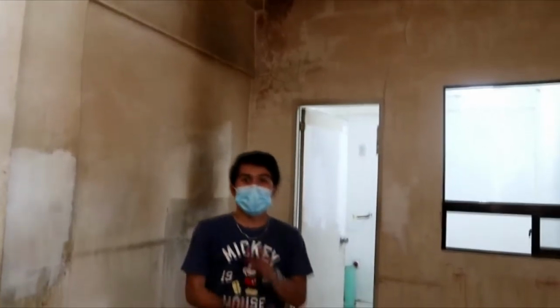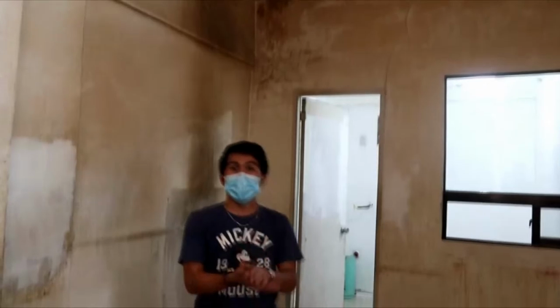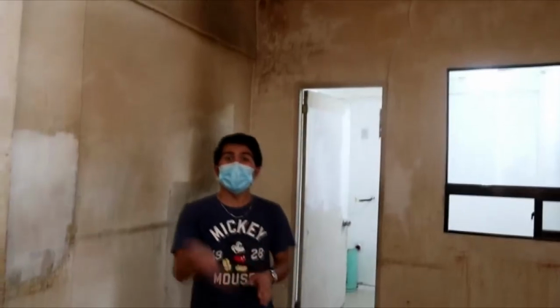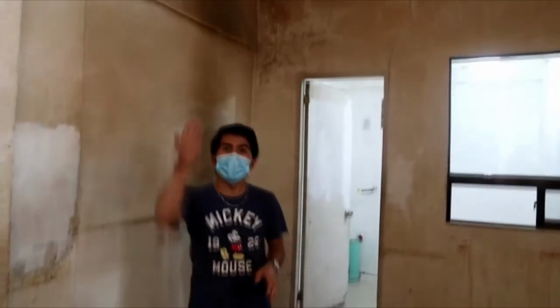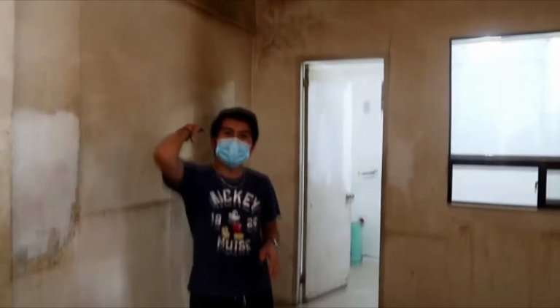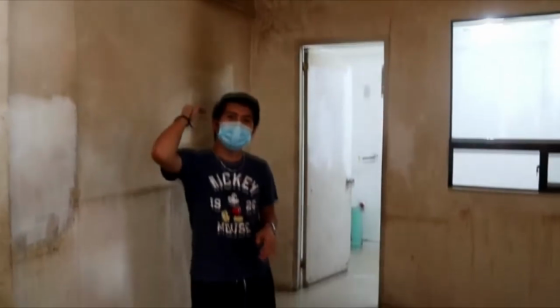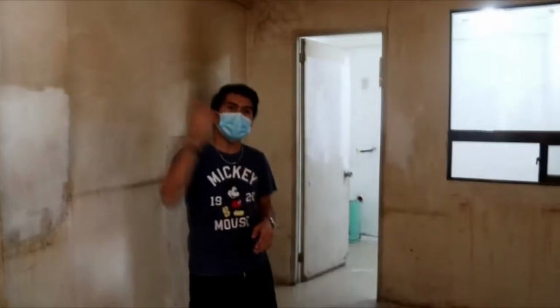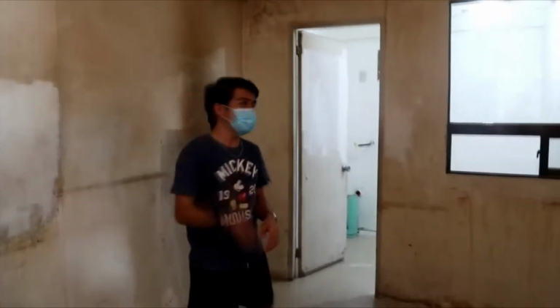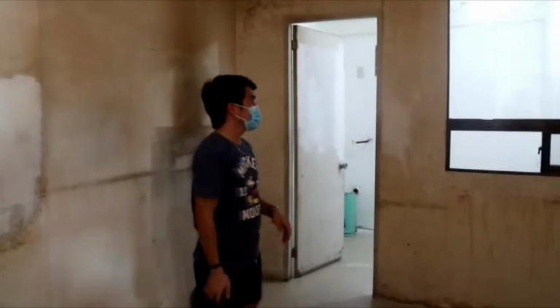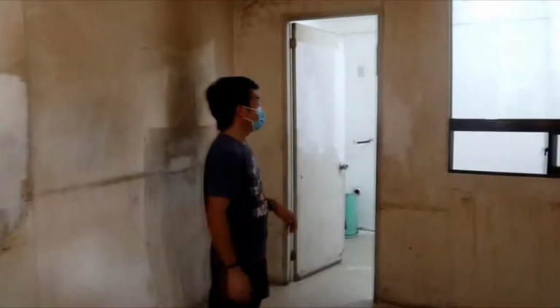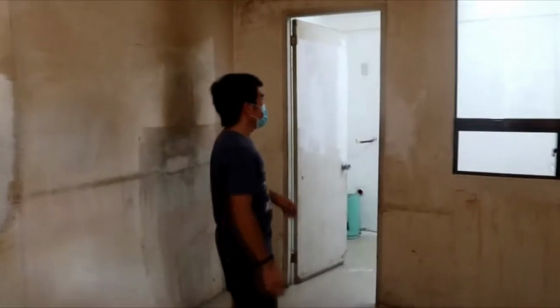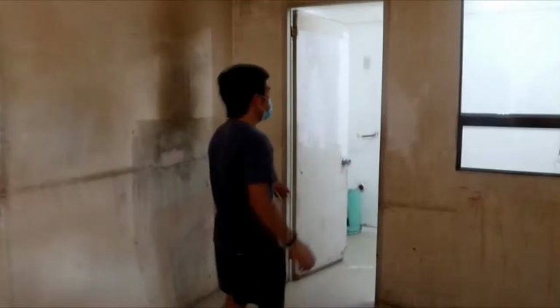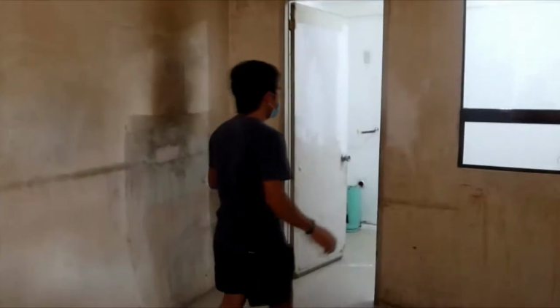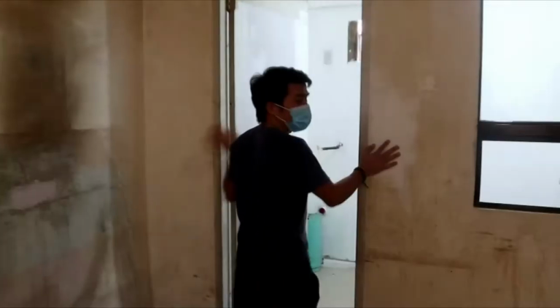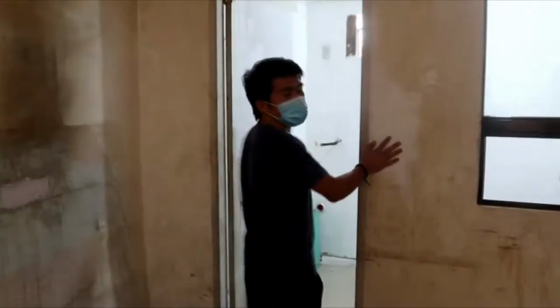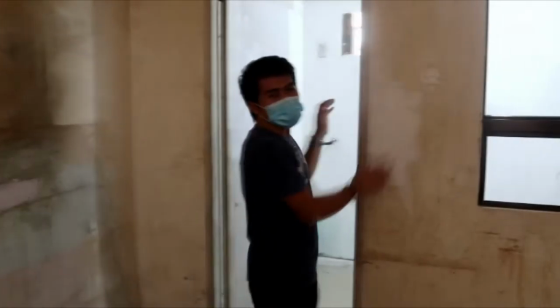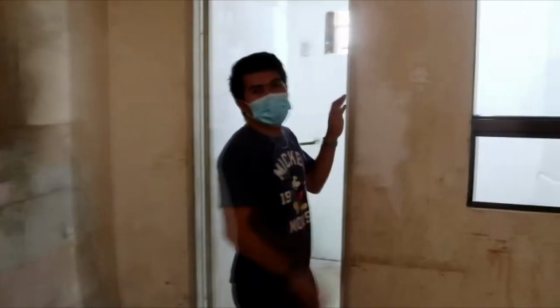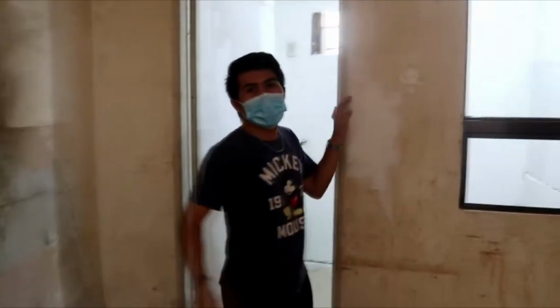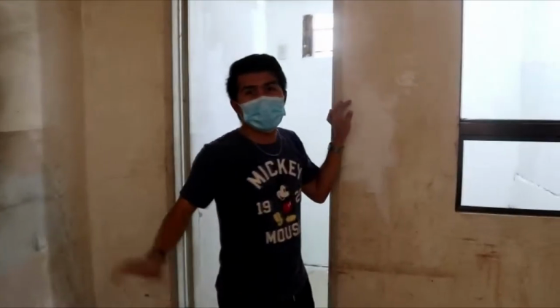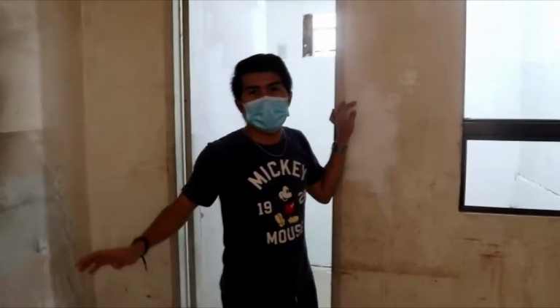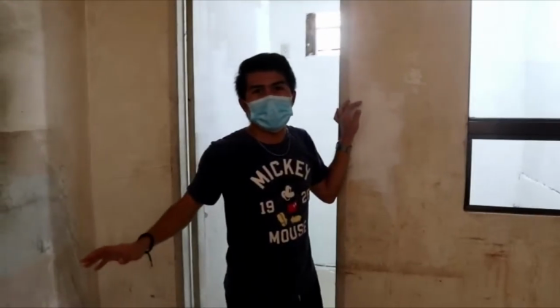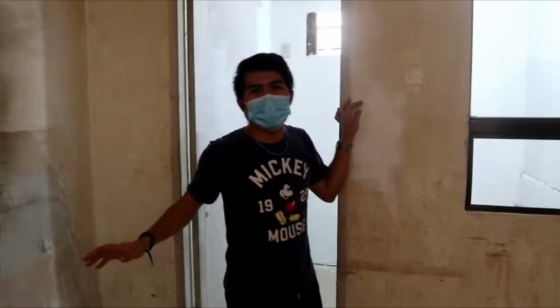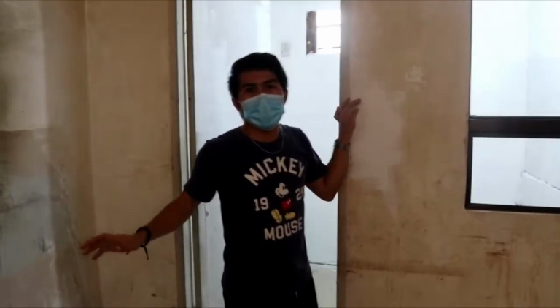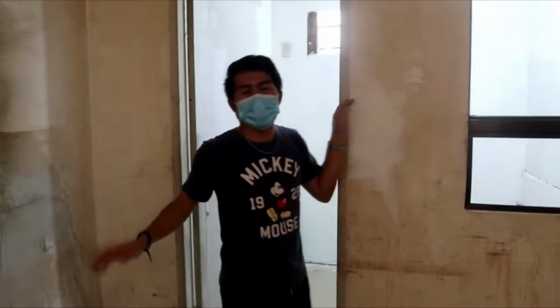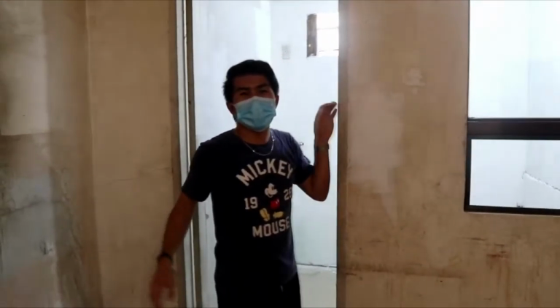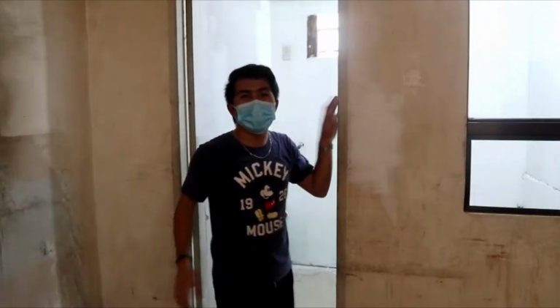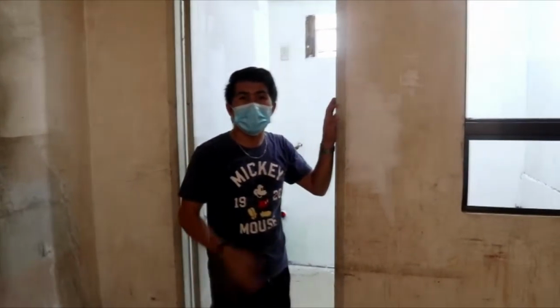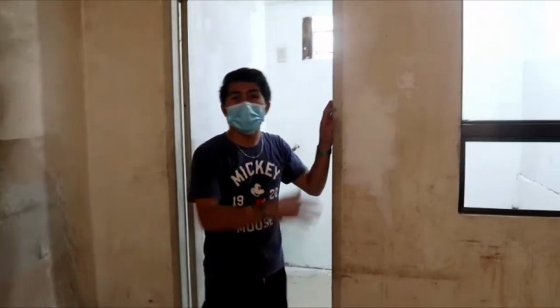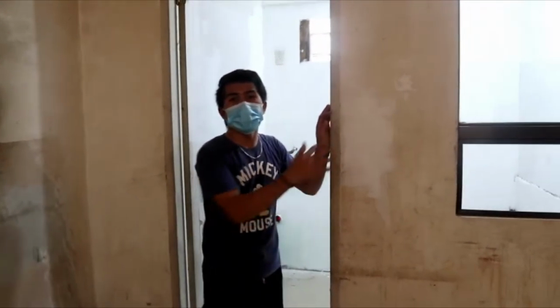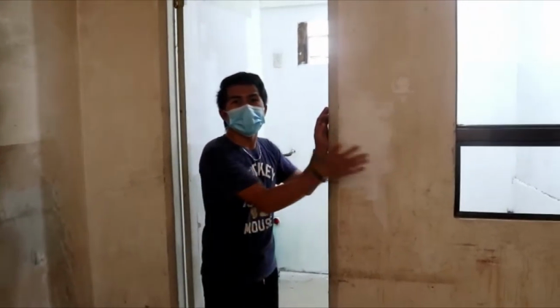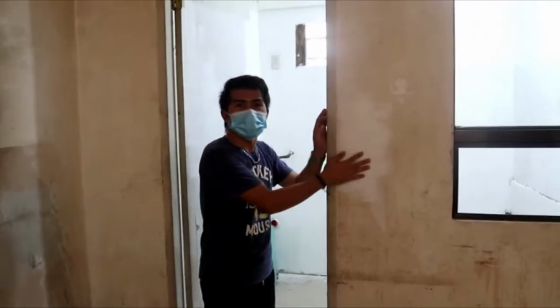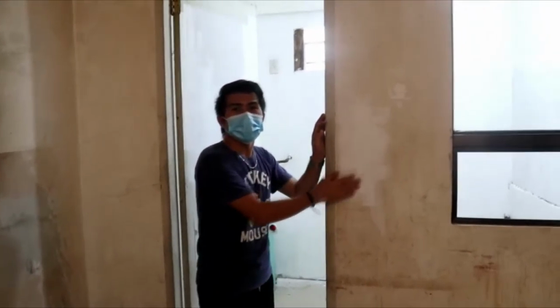Next, let's go to the office. We have a lot of stuff right now — not yet fully organized.